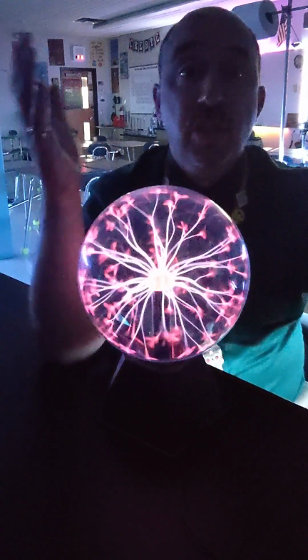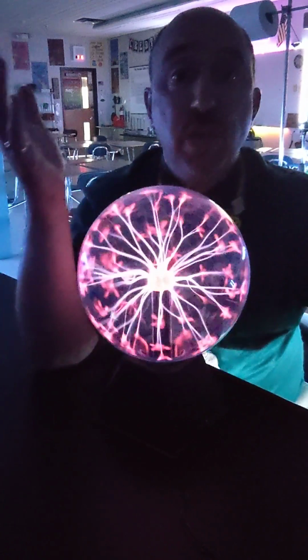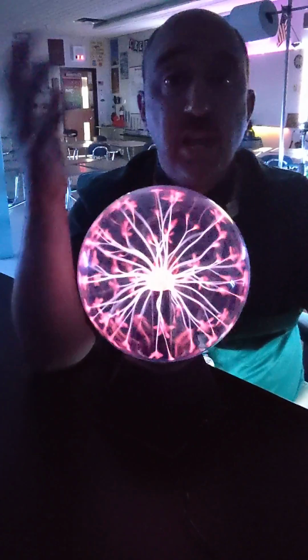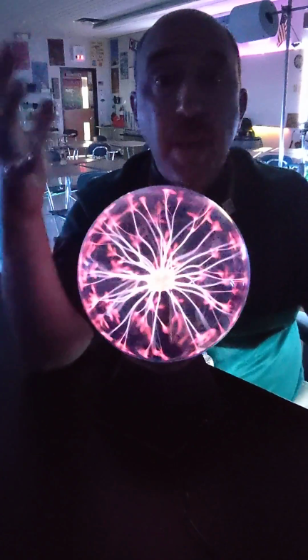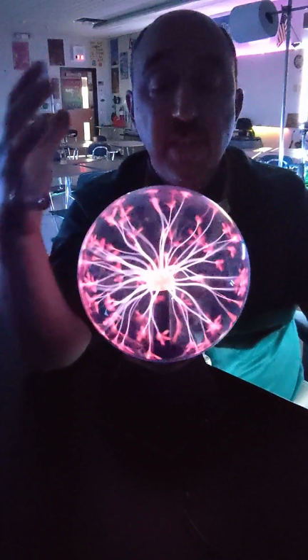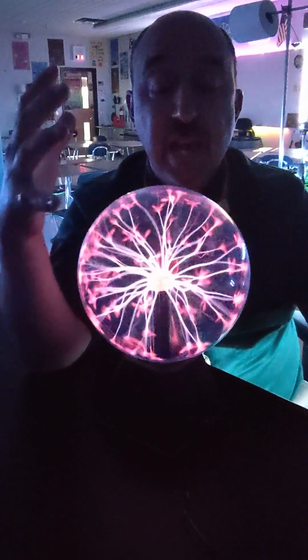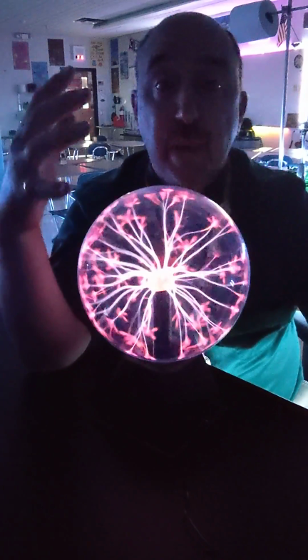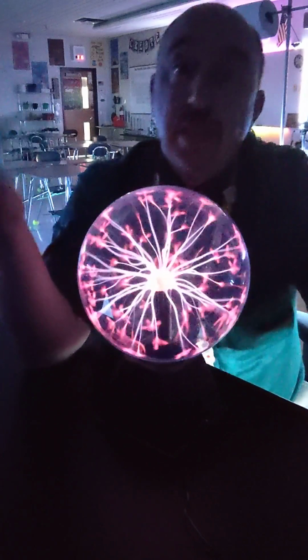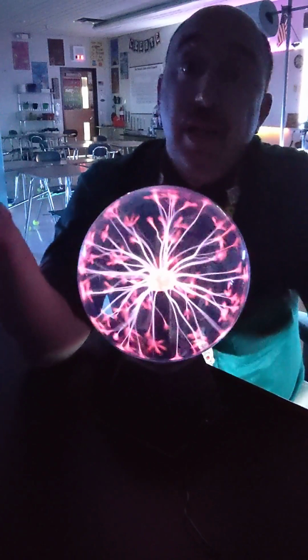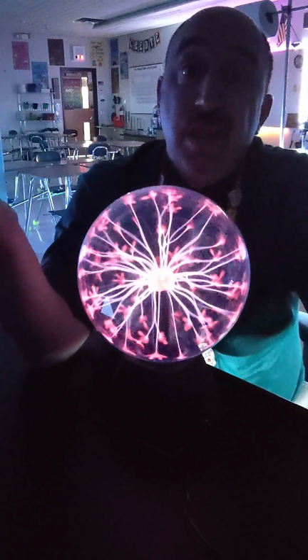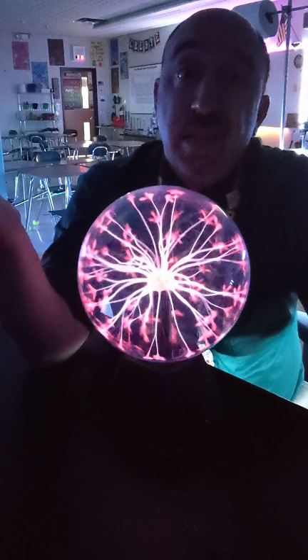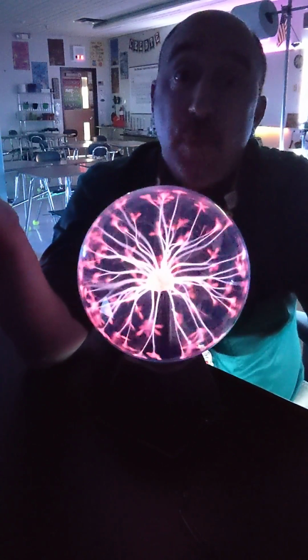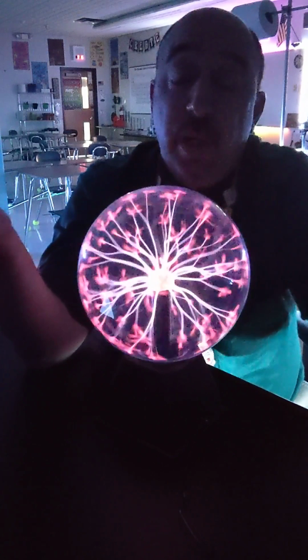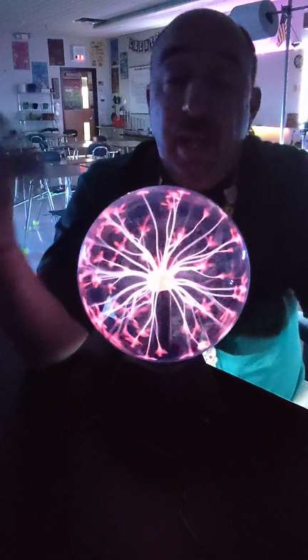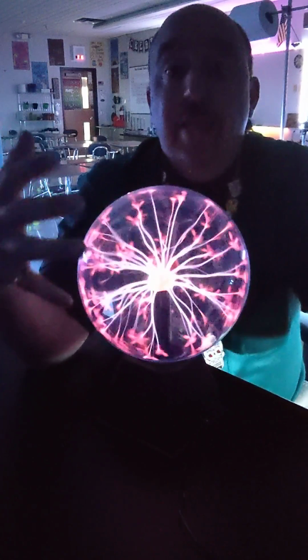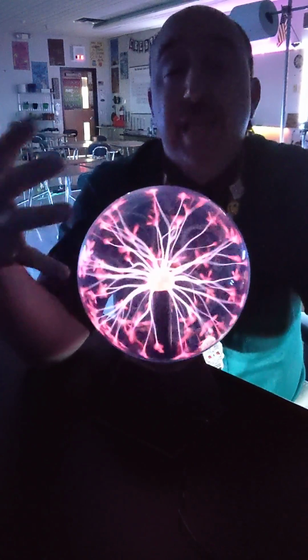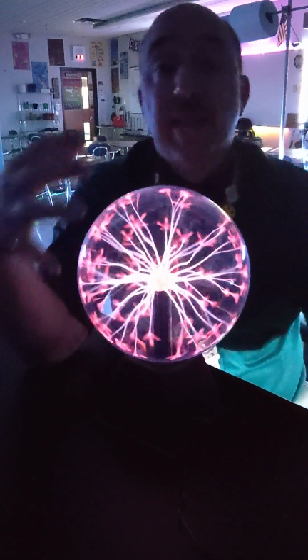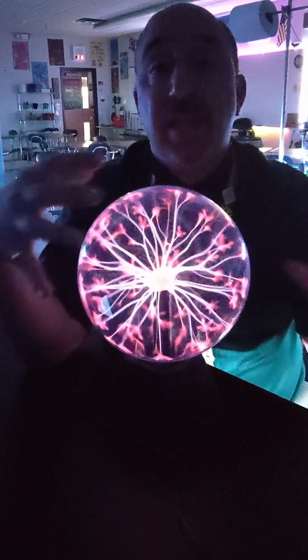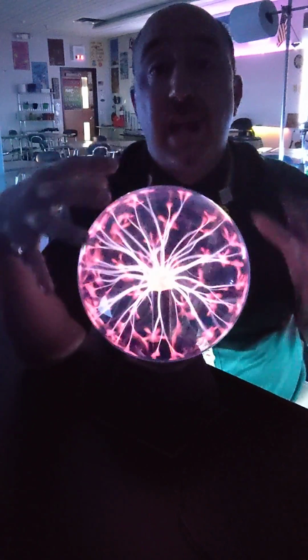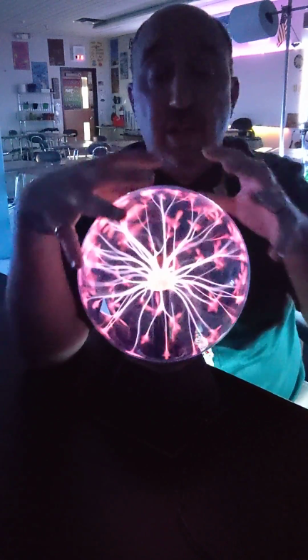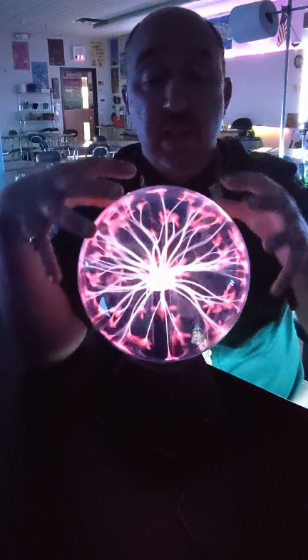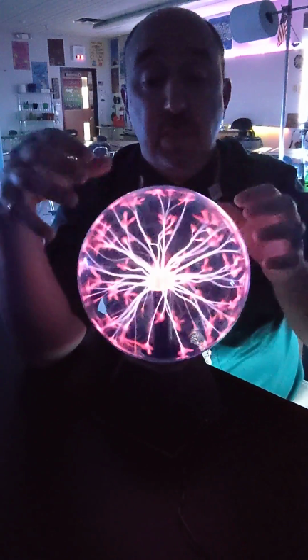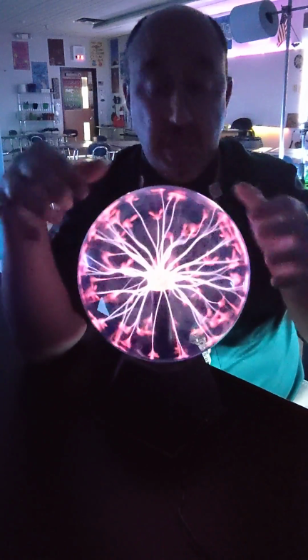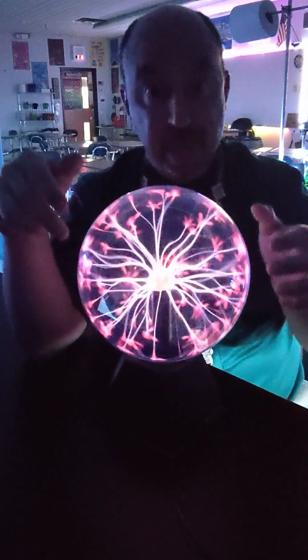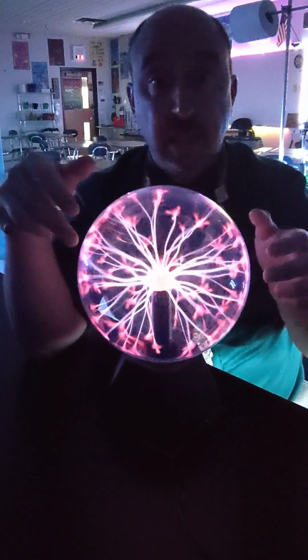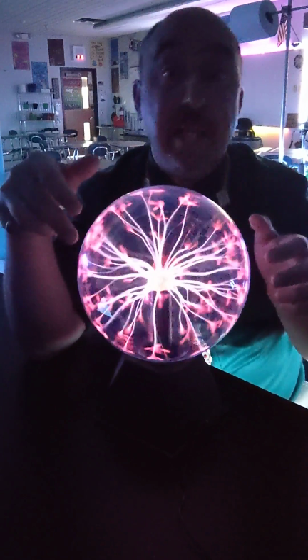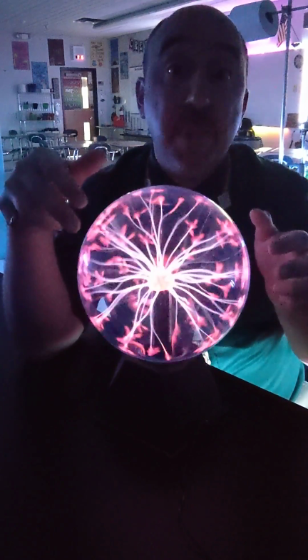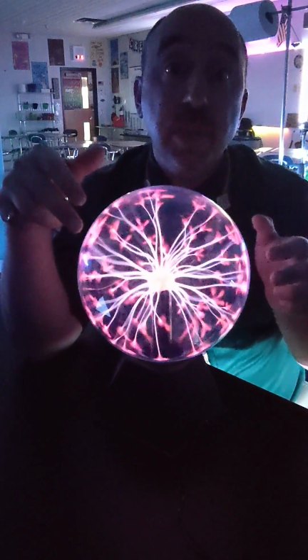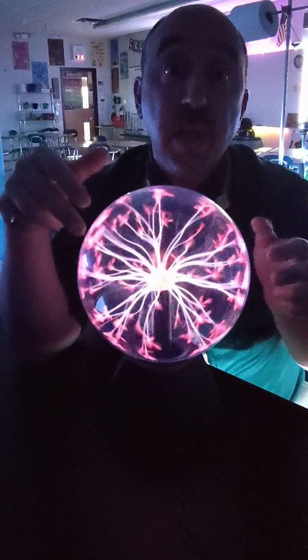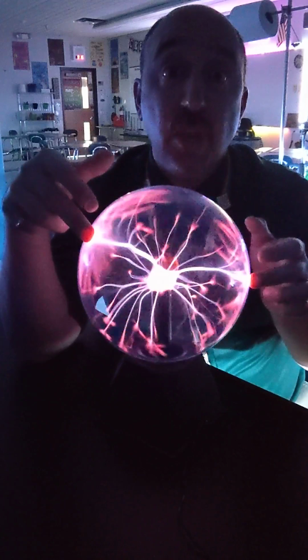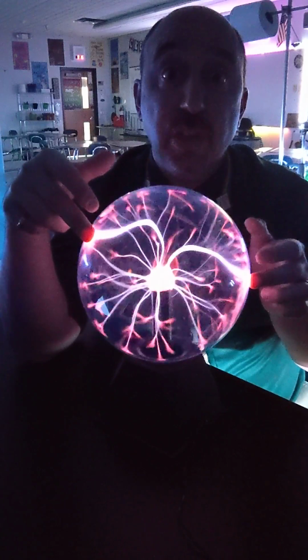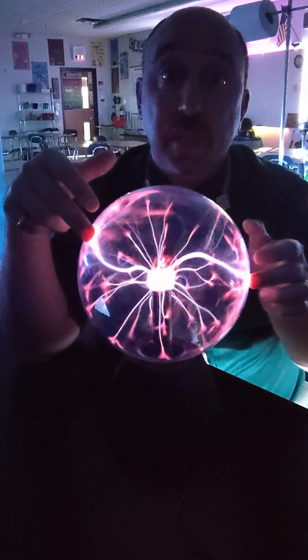My students always ask what happens if the glass breaks. The thing stops working. It needs the gas on the inside to create these — basically lightning bolts — is what you're seeing.